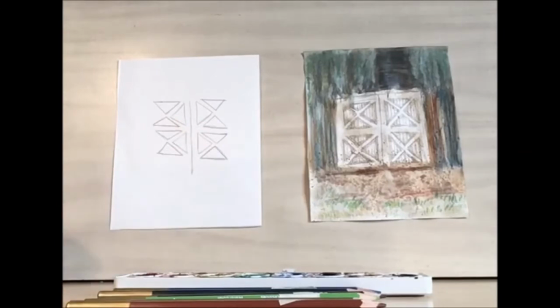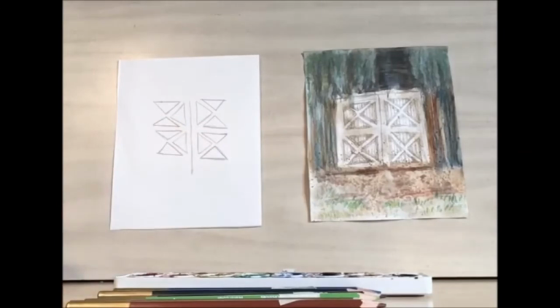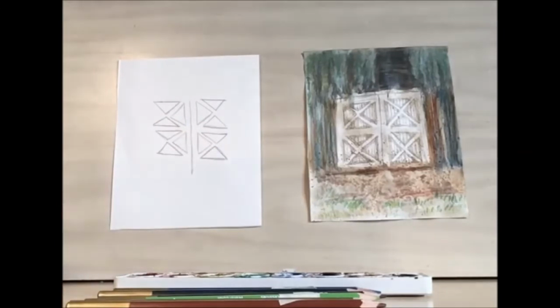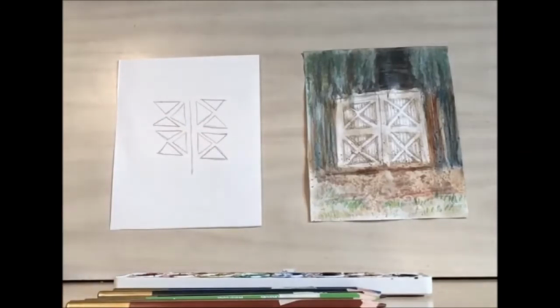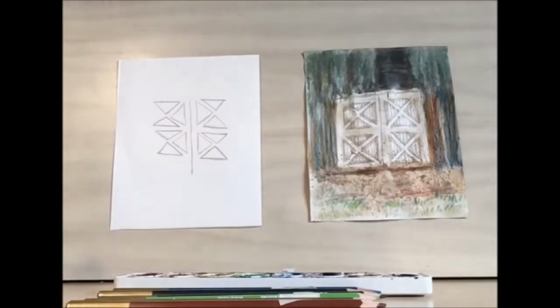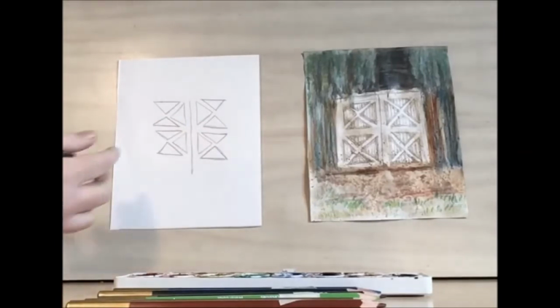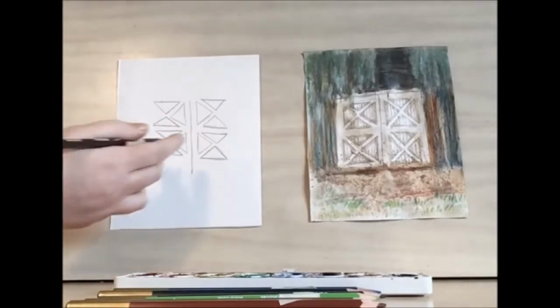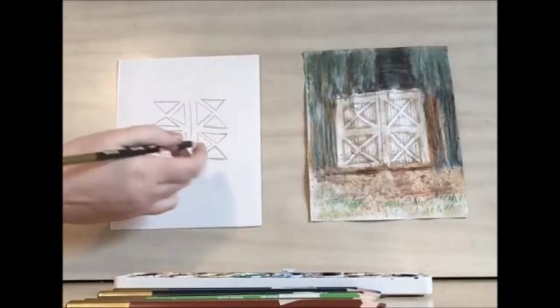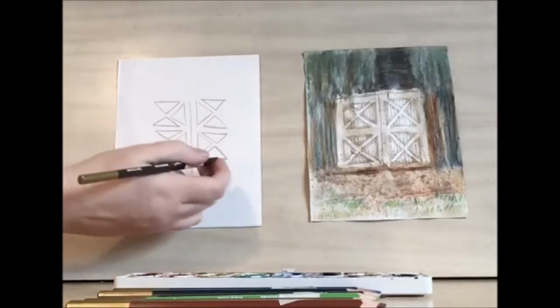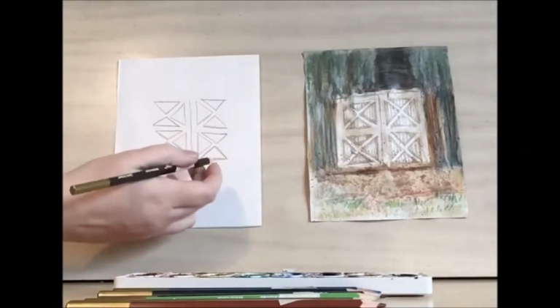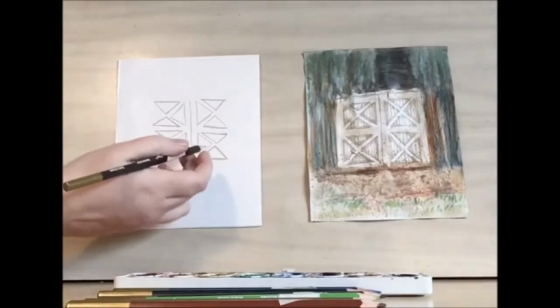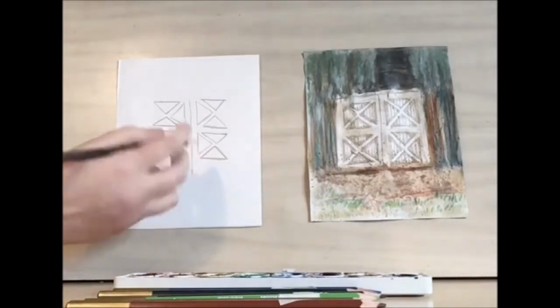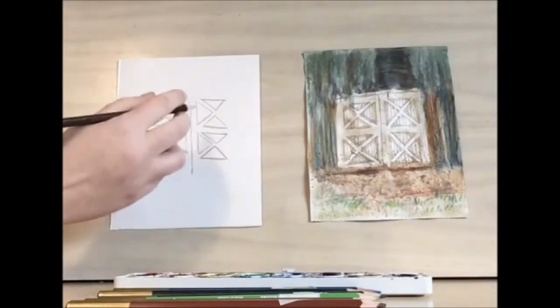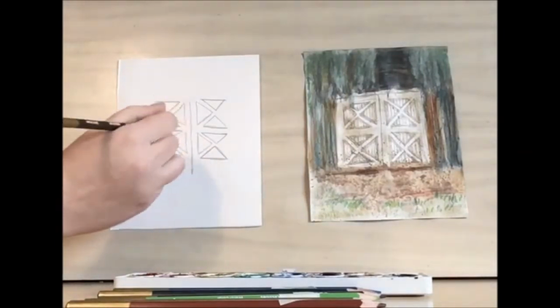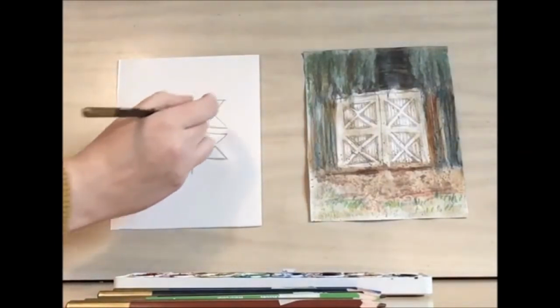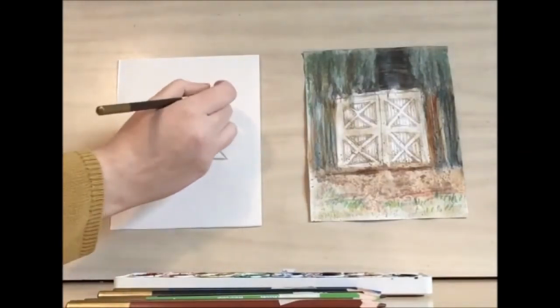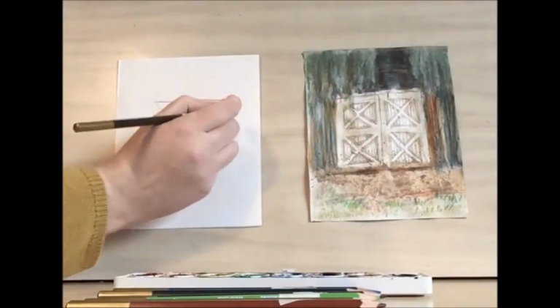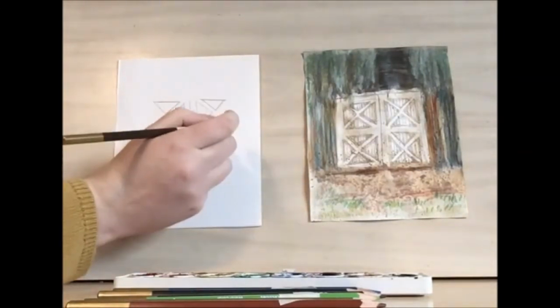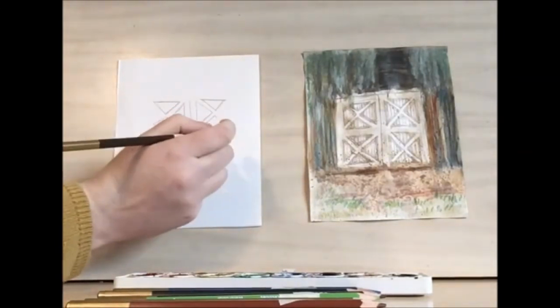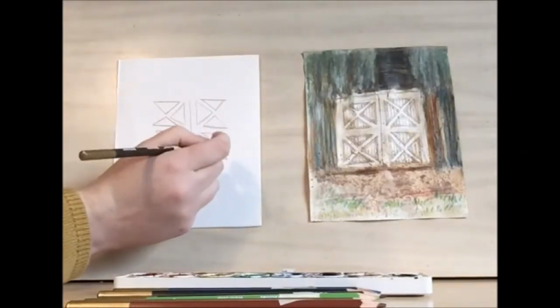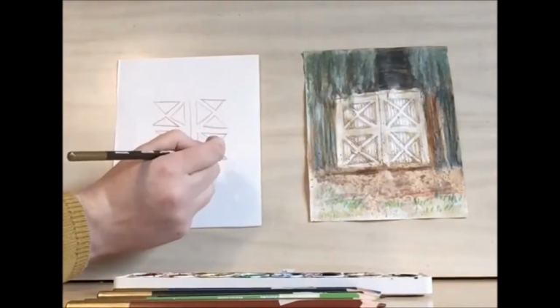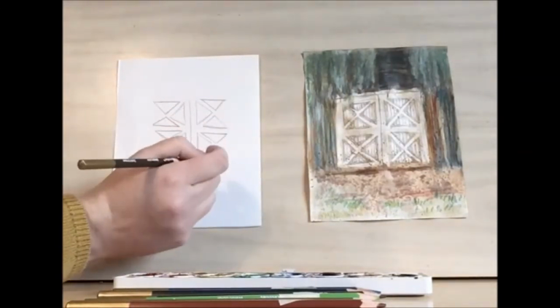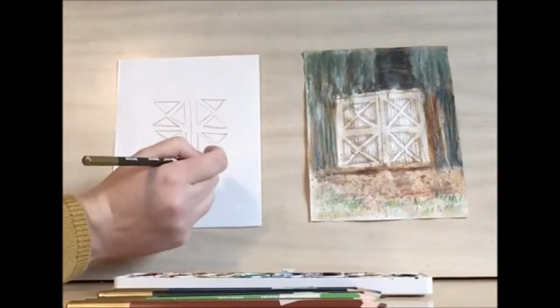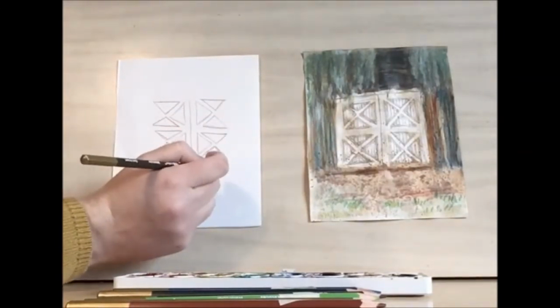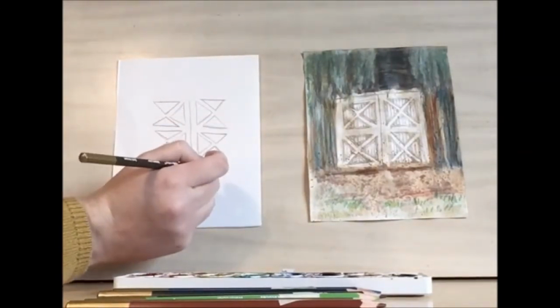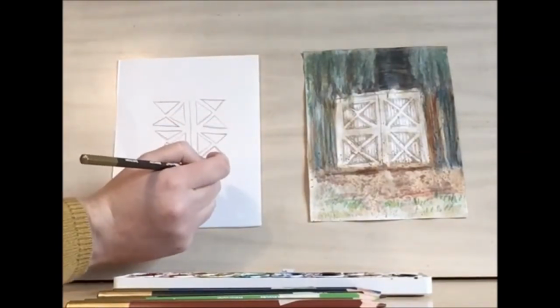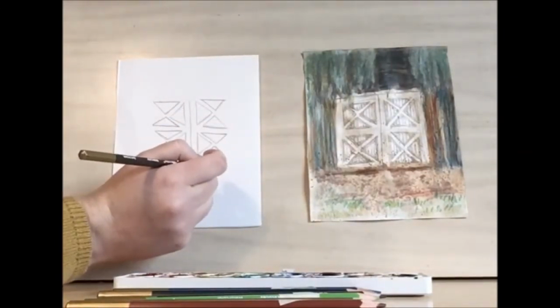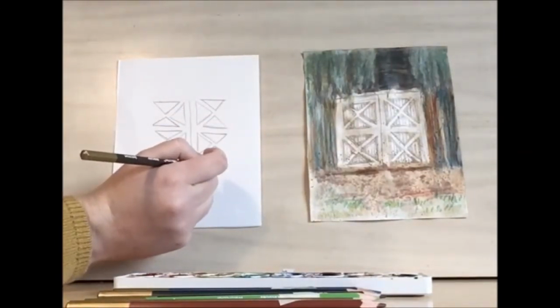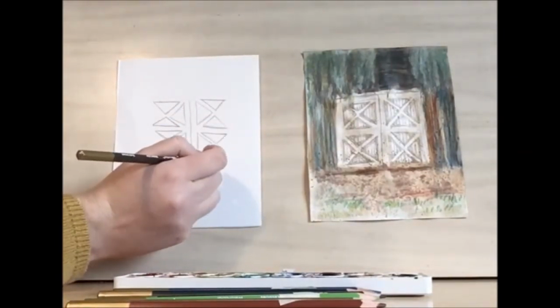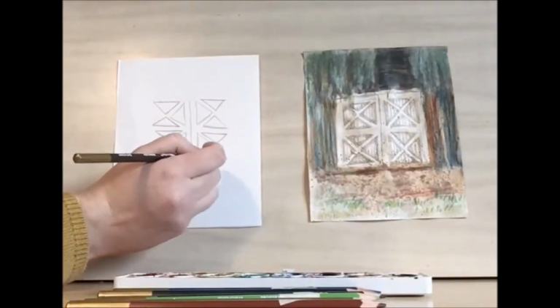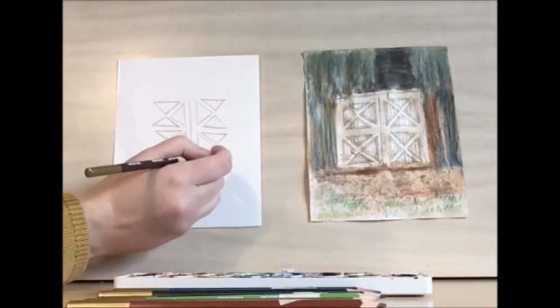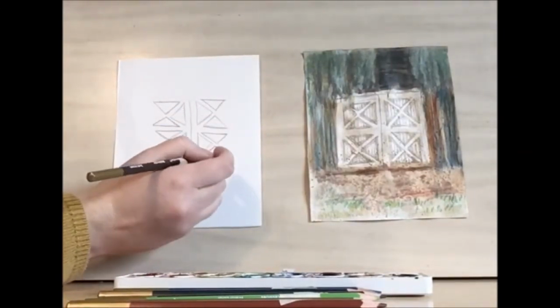It's okay if you see some of the extra markings — that'll just go with the wood grain.